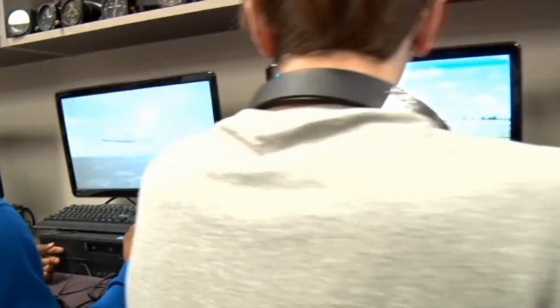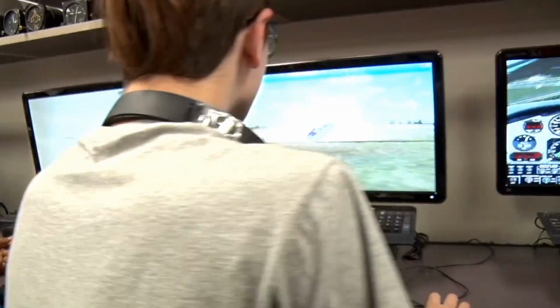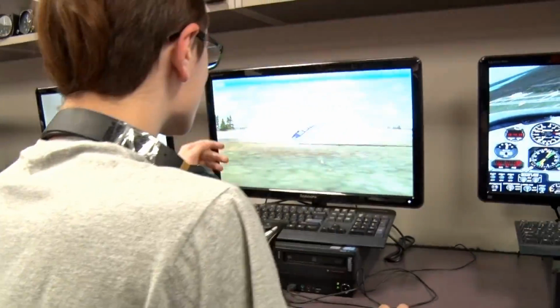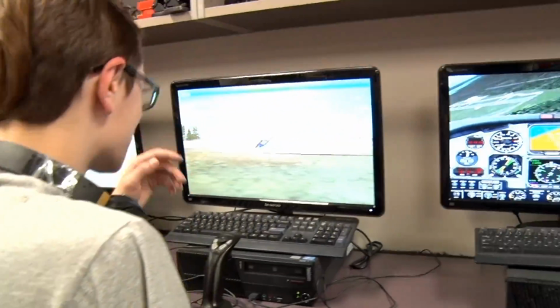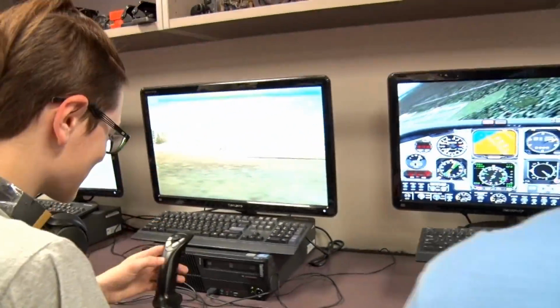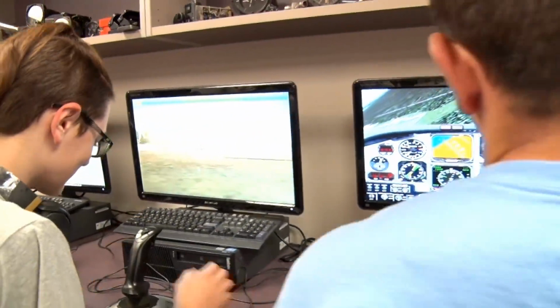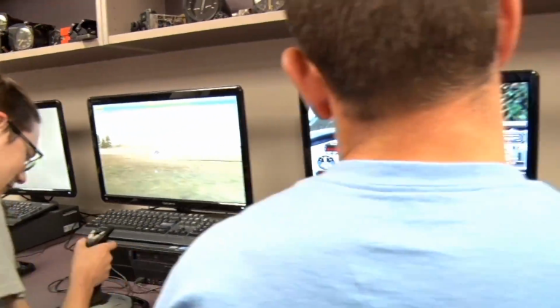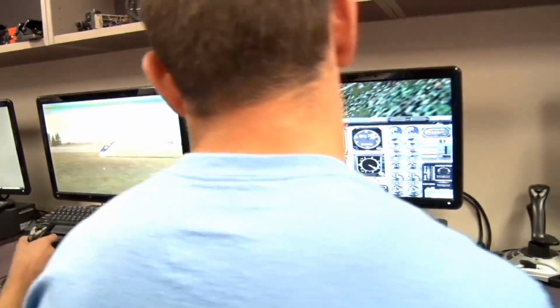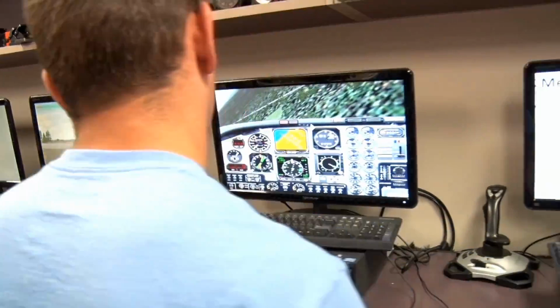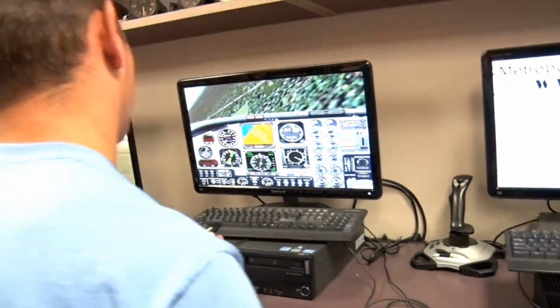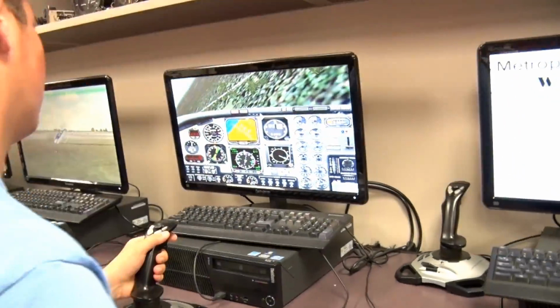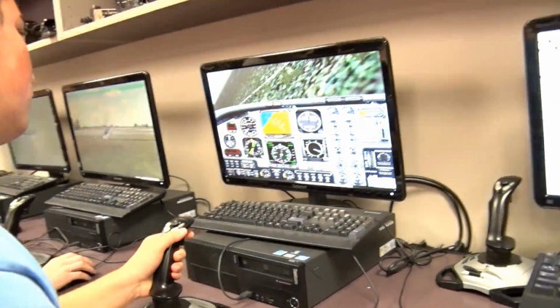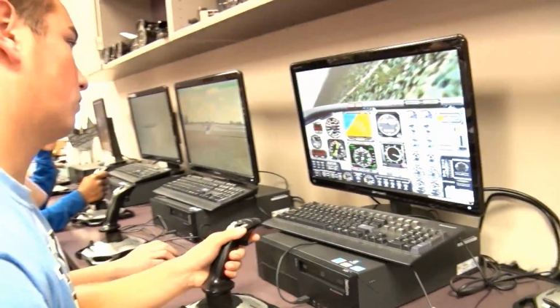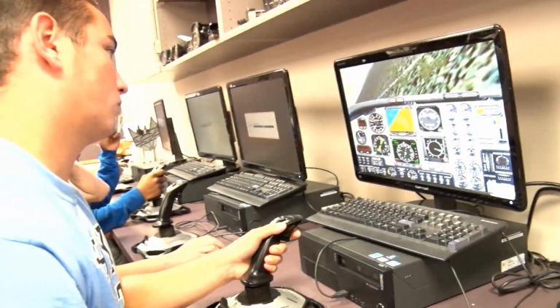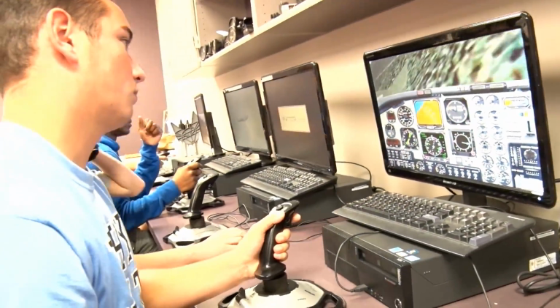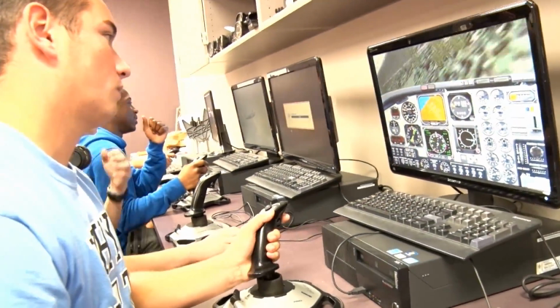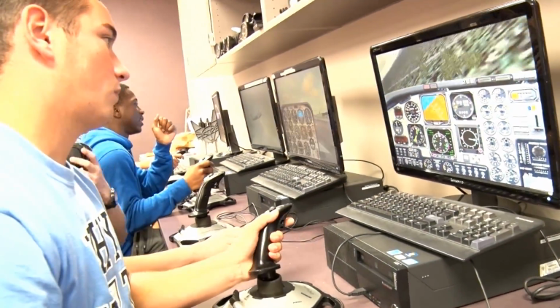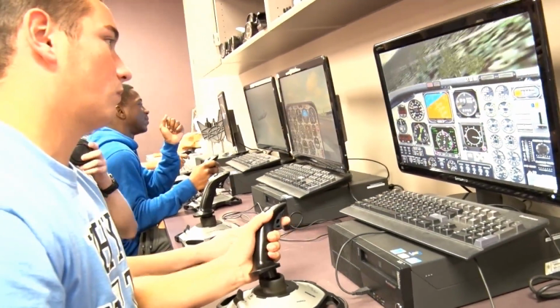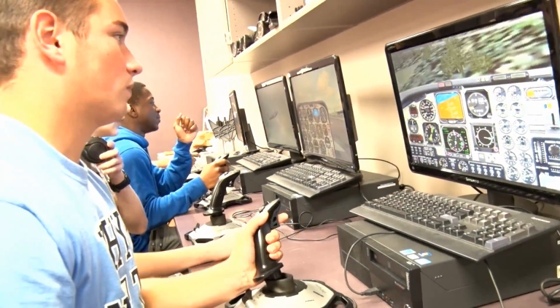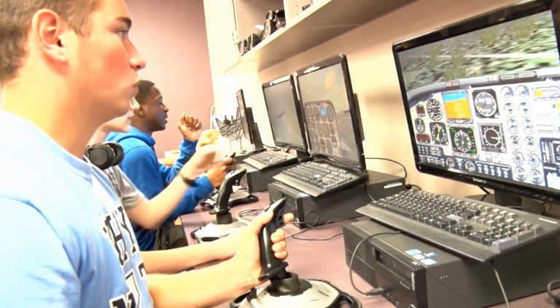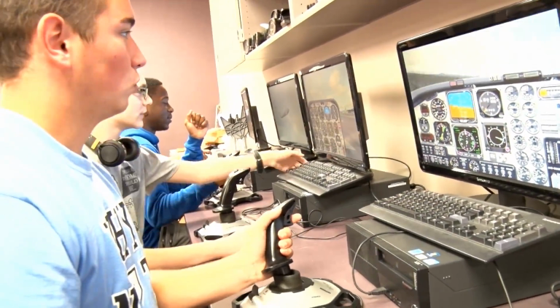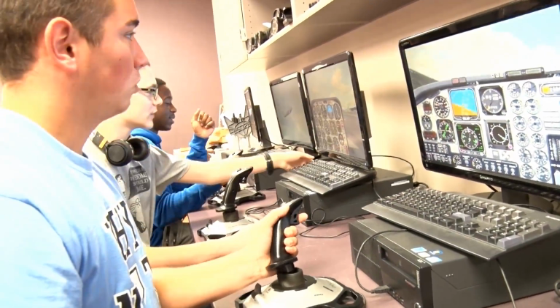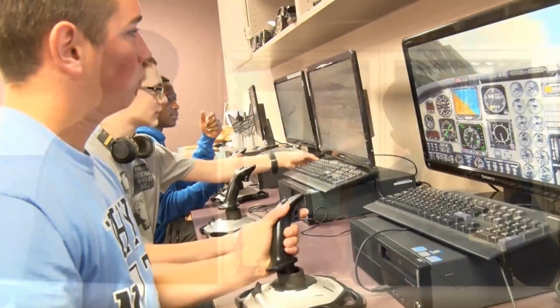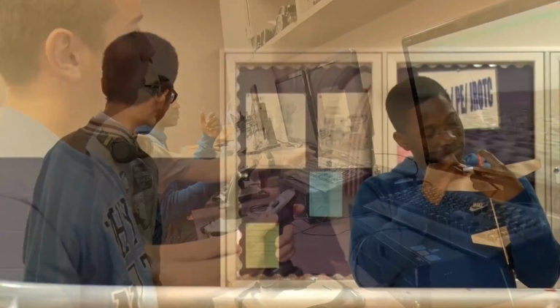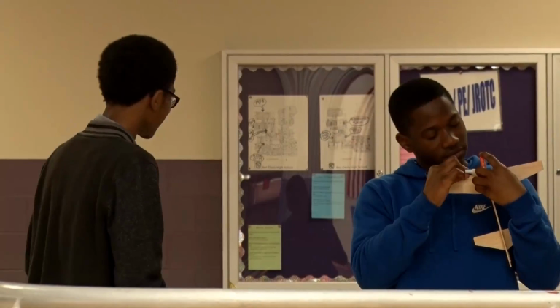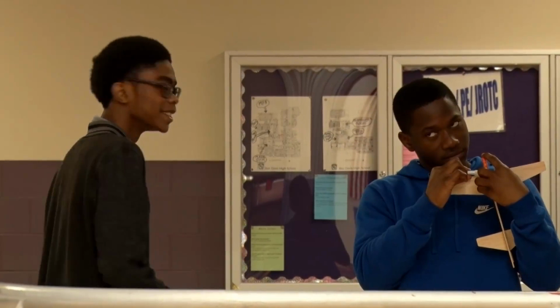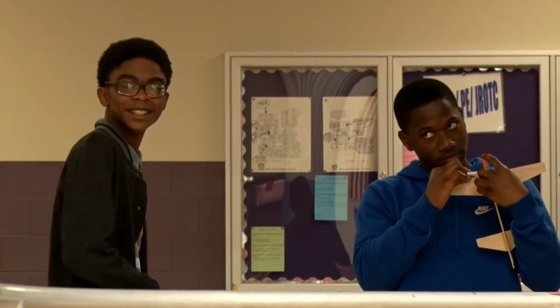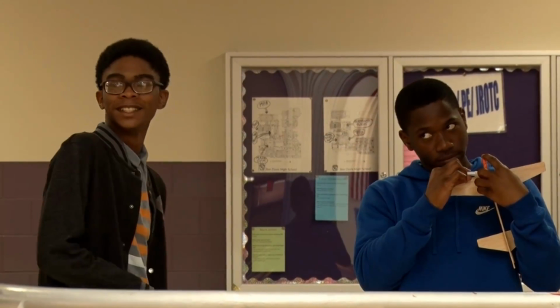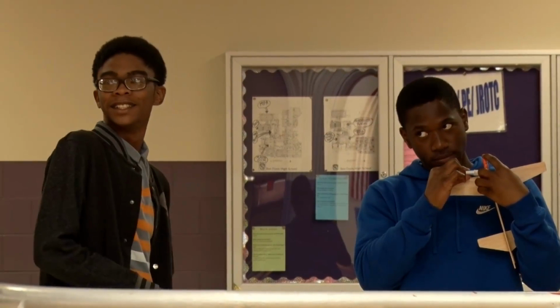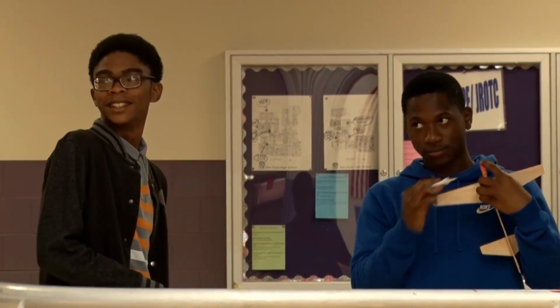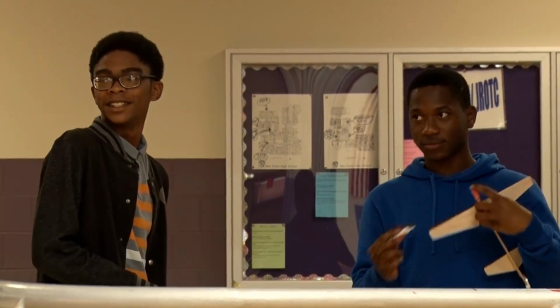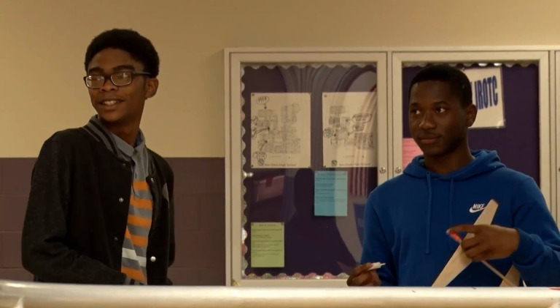The Aviation Technology class covers a wide range of subject matter in order to effectively prepare you for your future in the world of aeronautics.